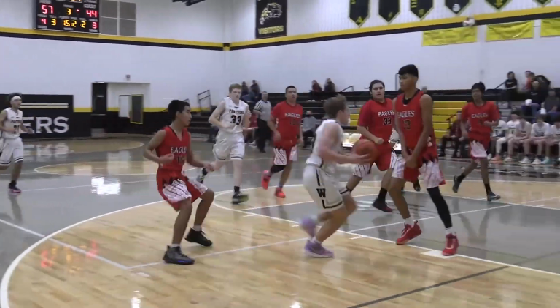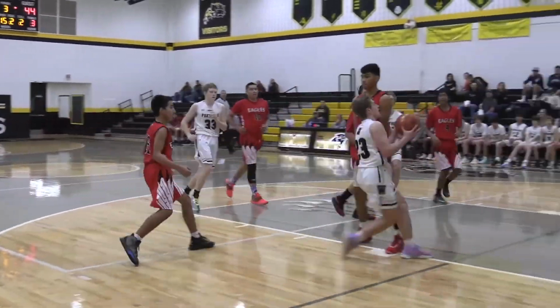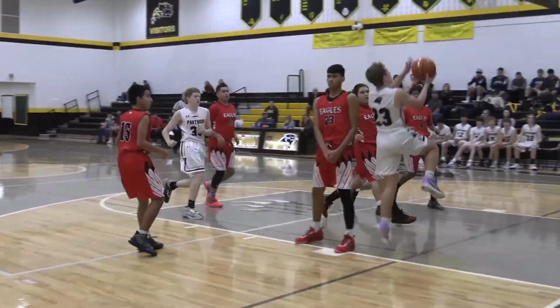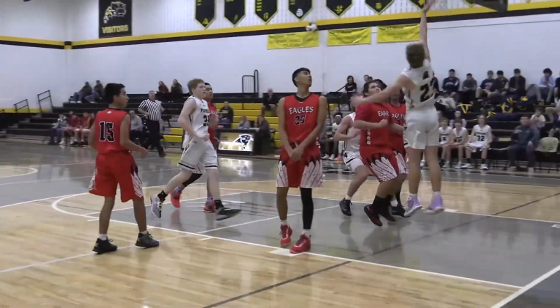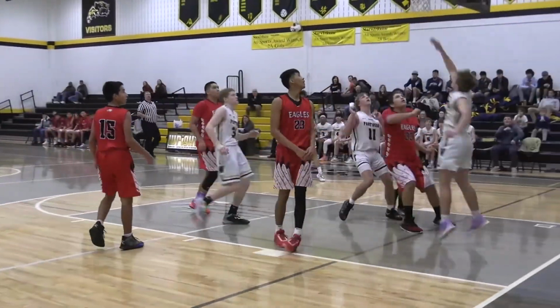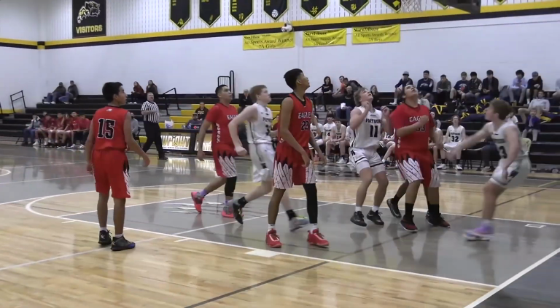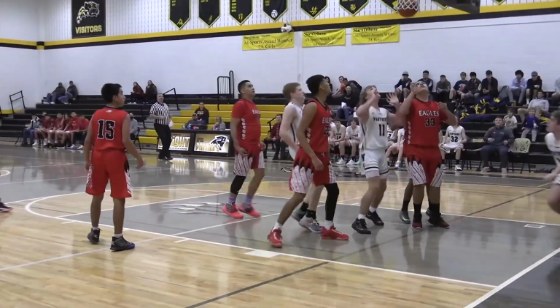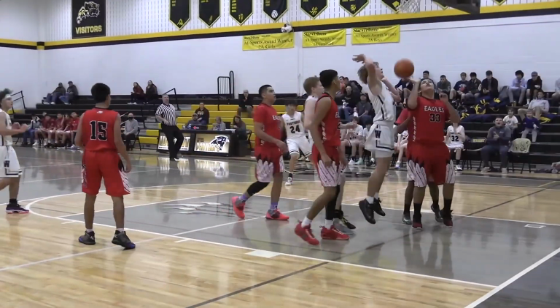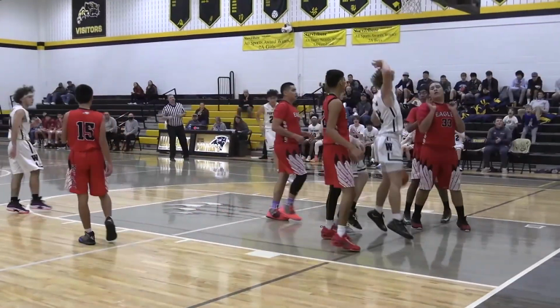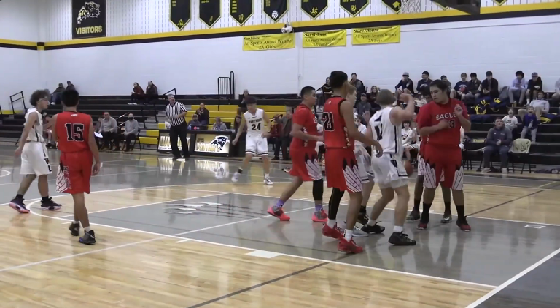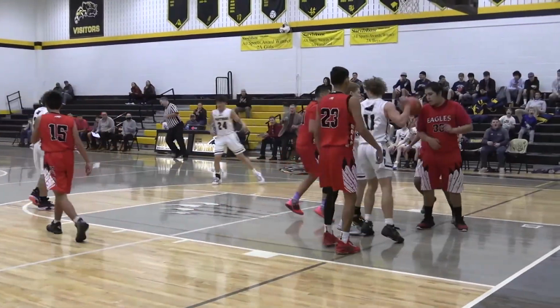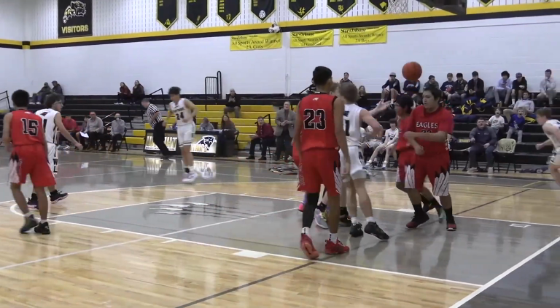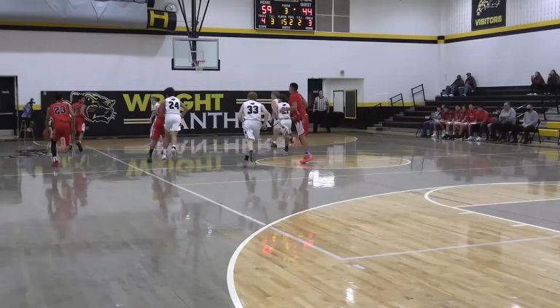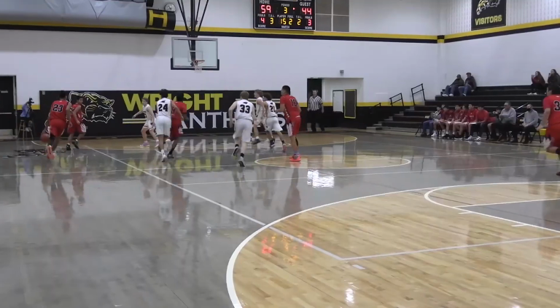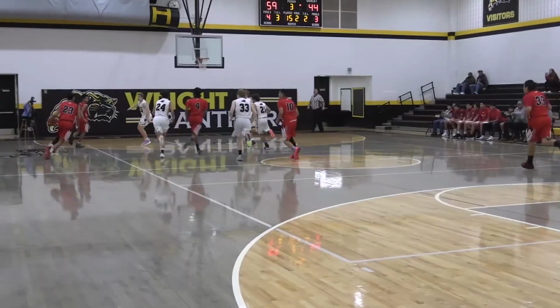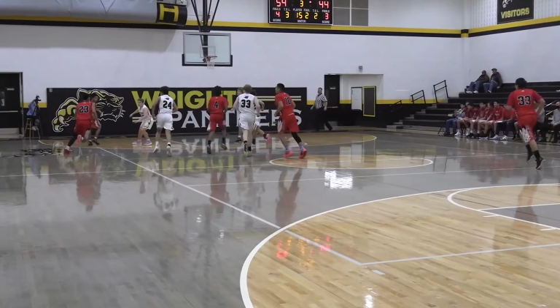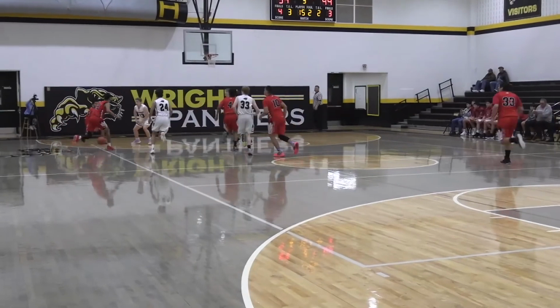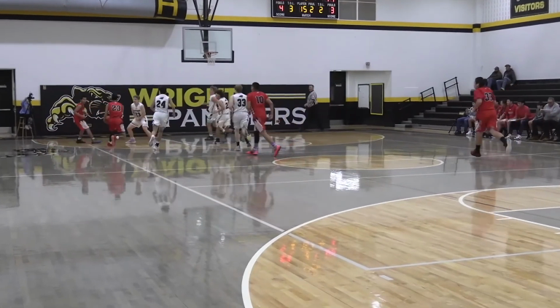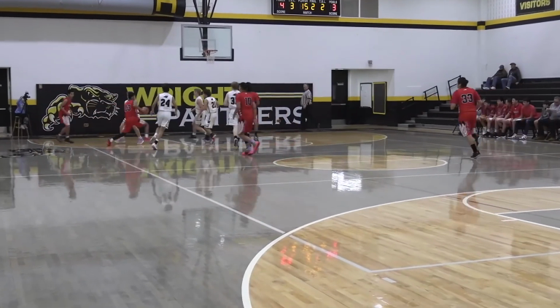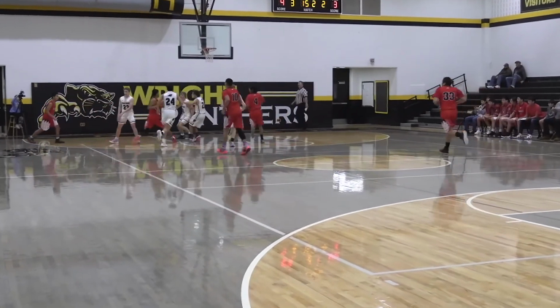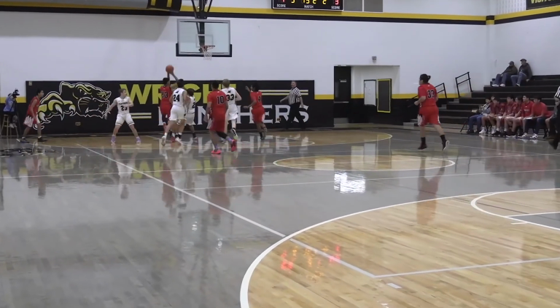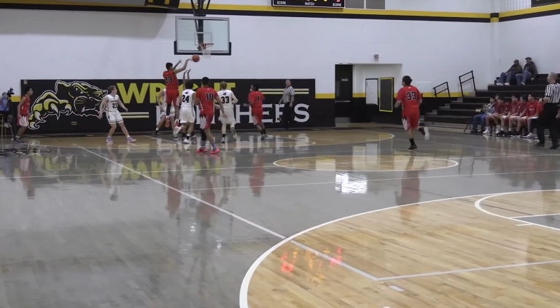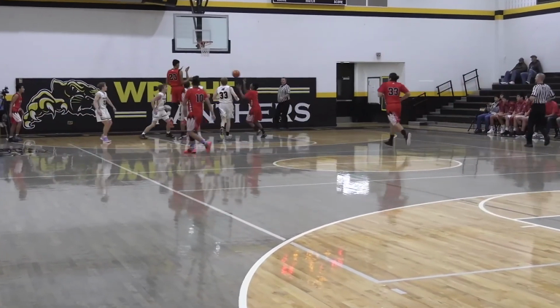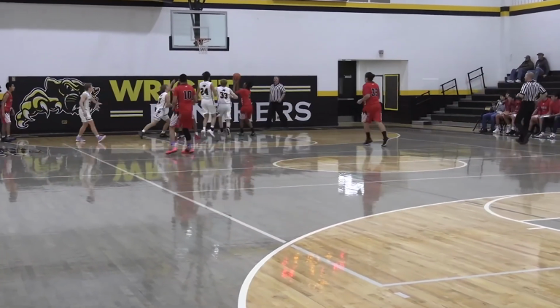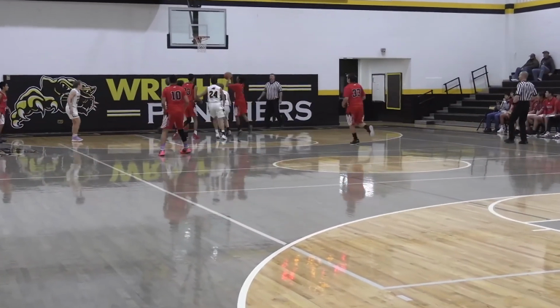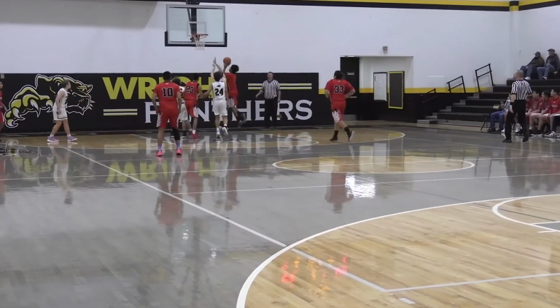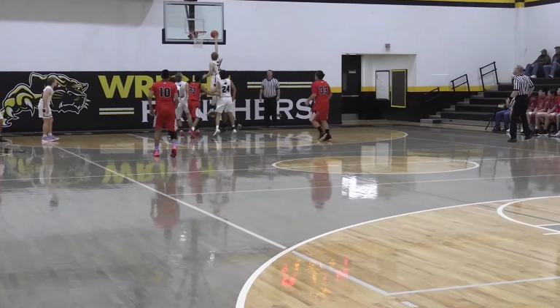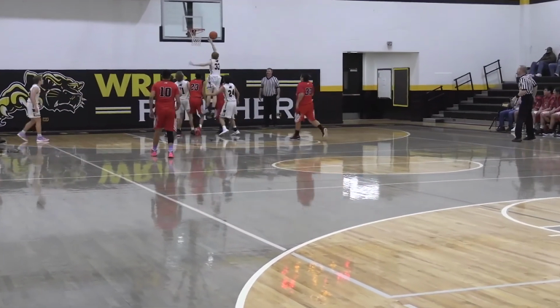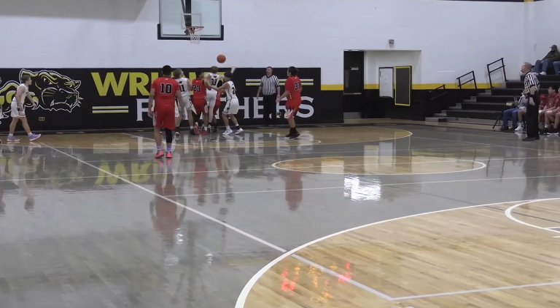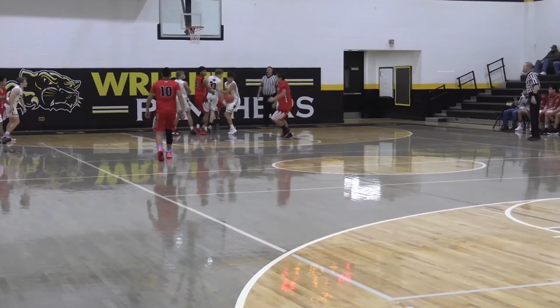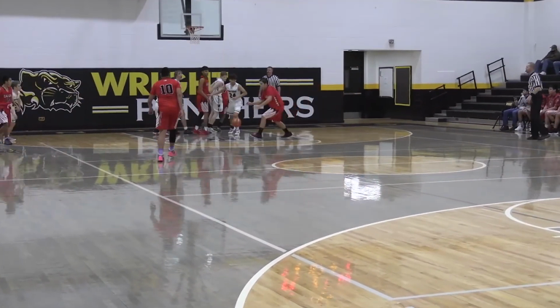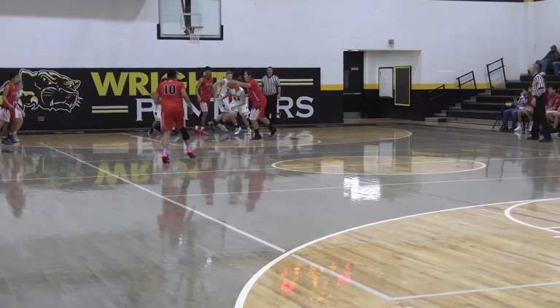Brent here to Mills. Trying to move it back around Barraza — shake and bake. Fees it over to the right side. Block!